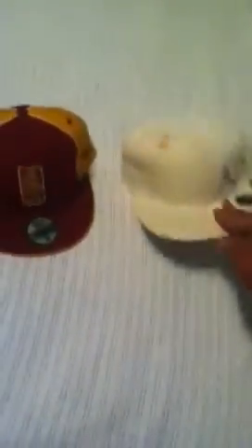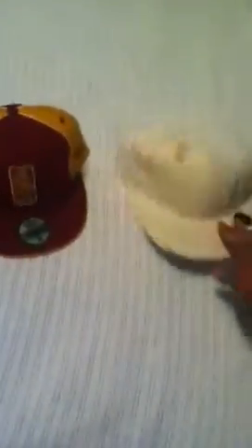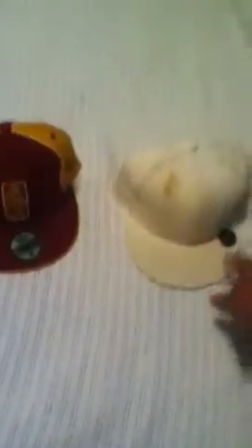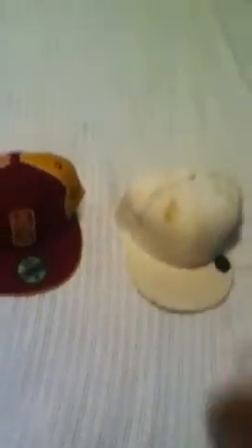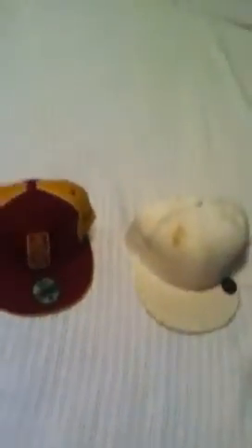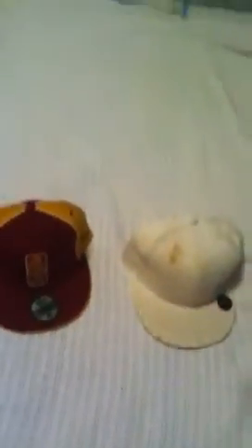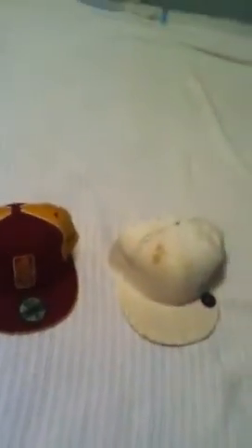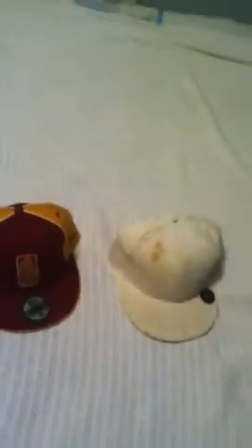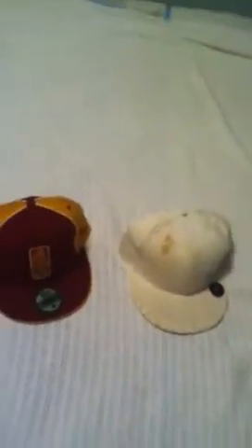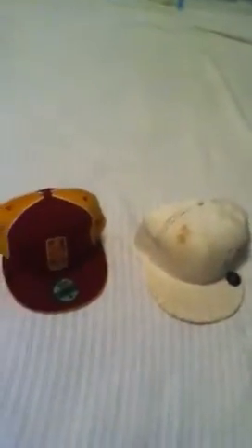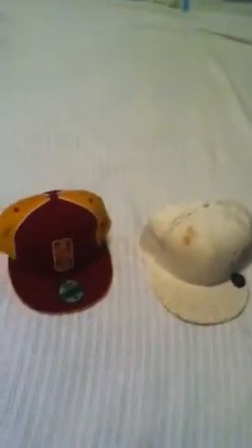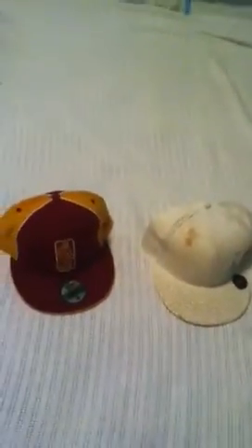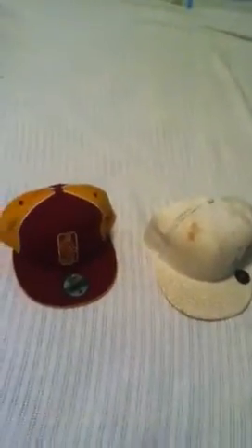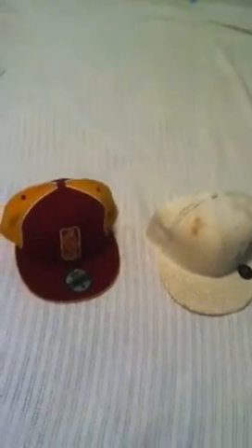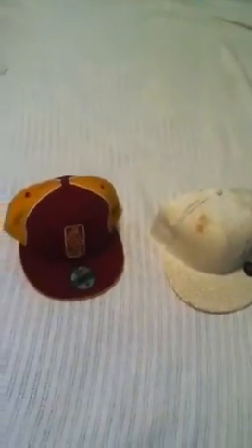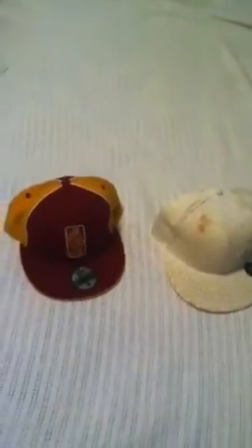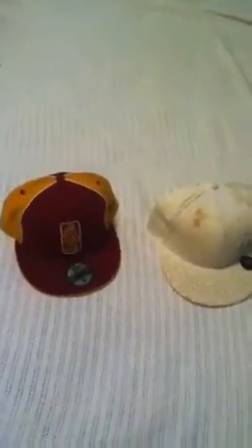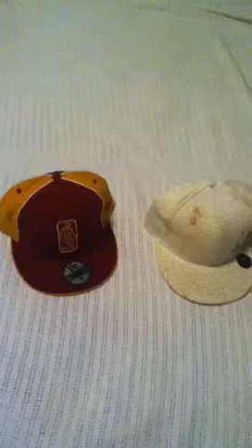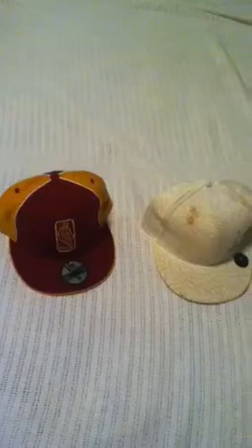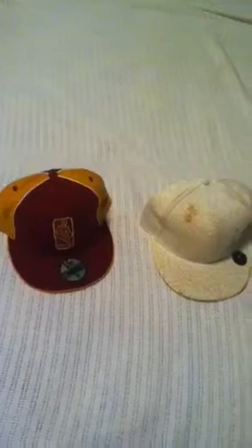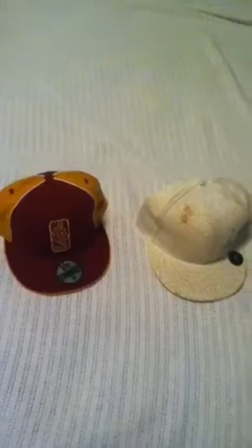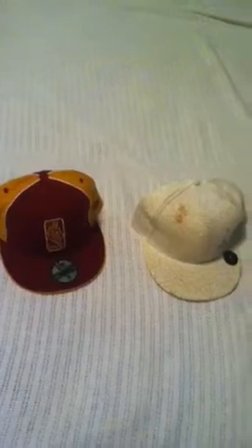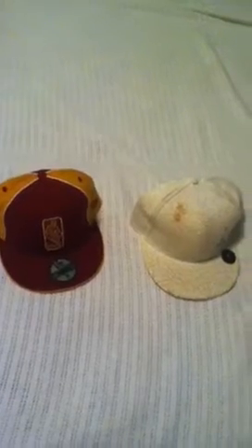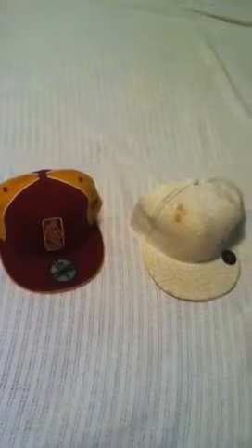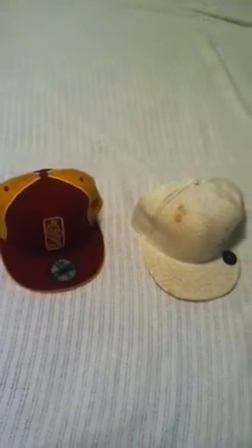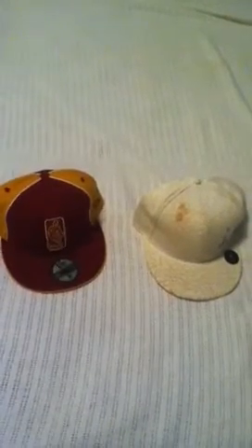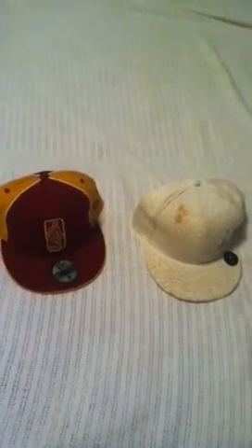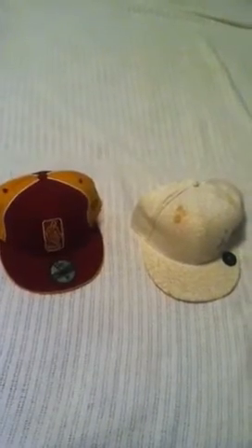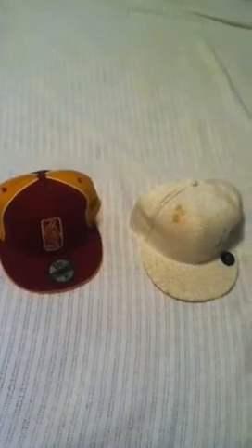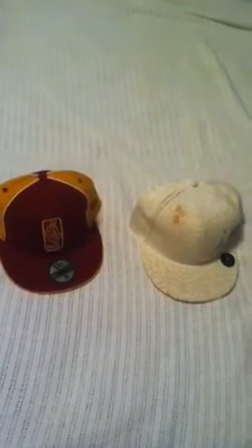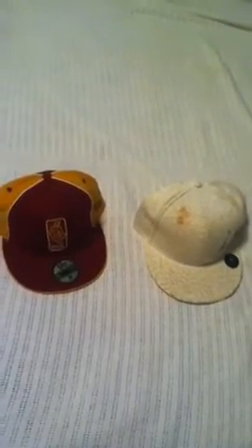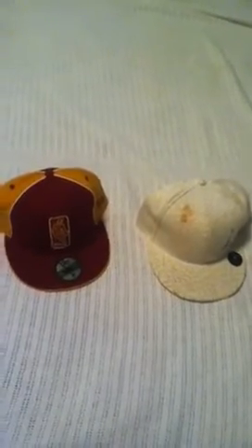Alright, that is my fitted hat collection. Hope y'all like it. Peace.